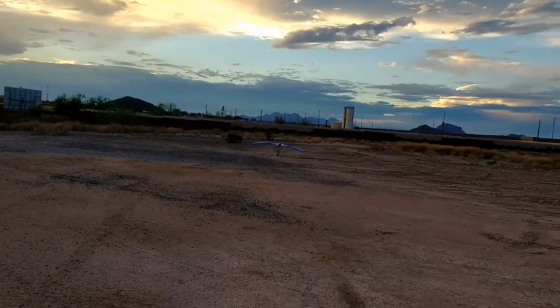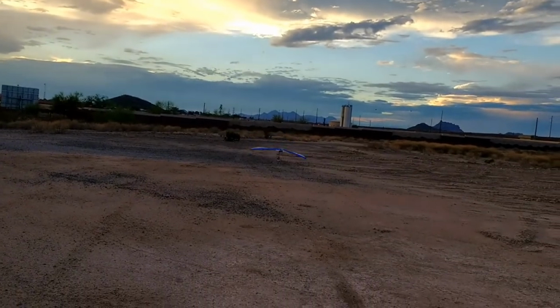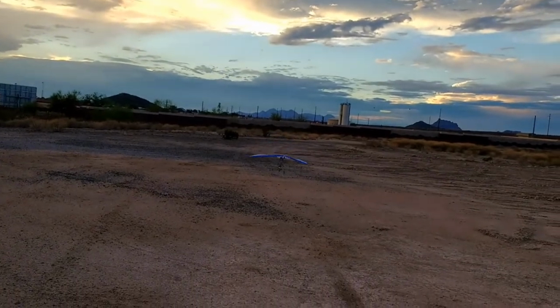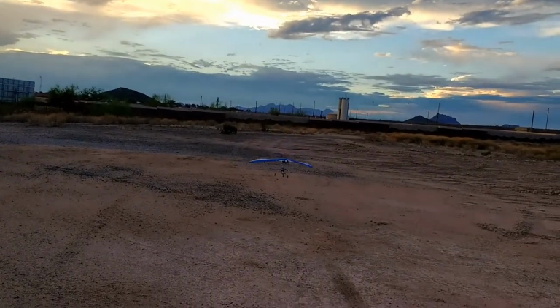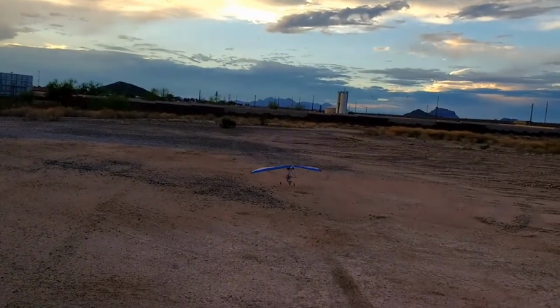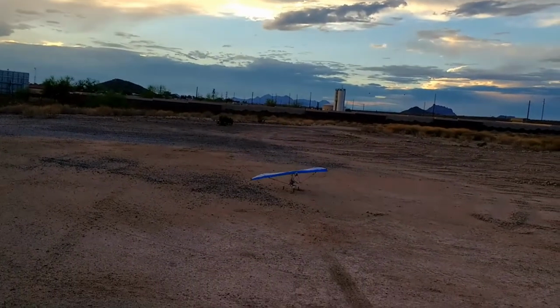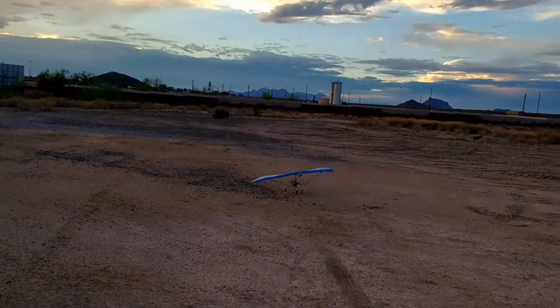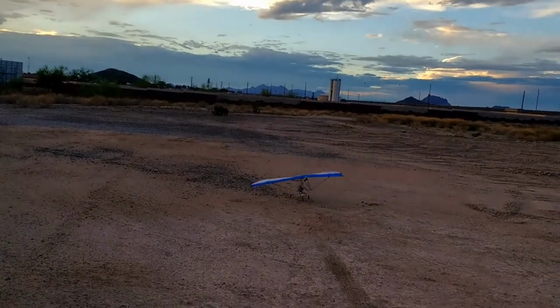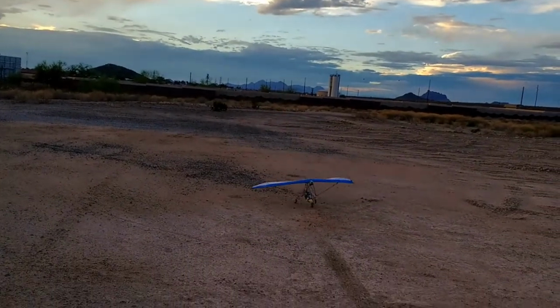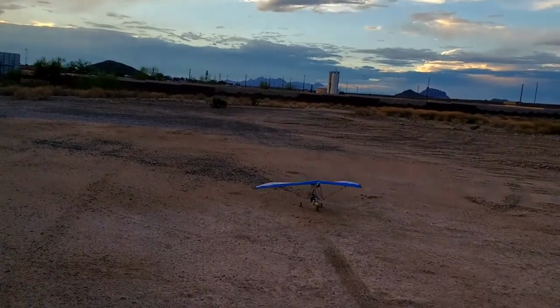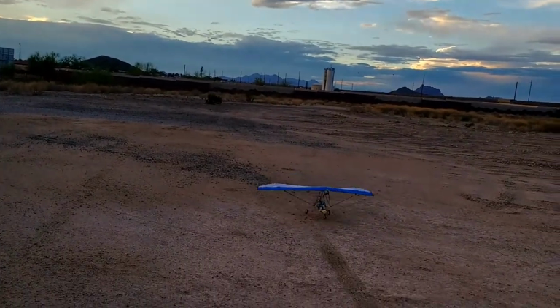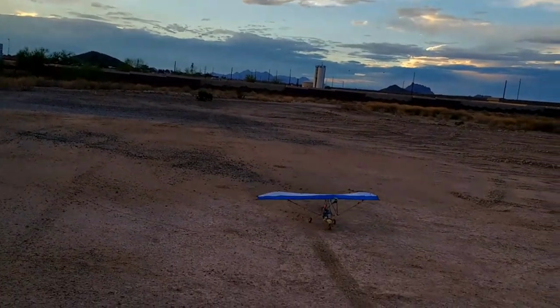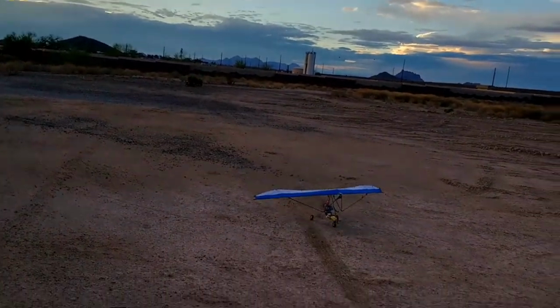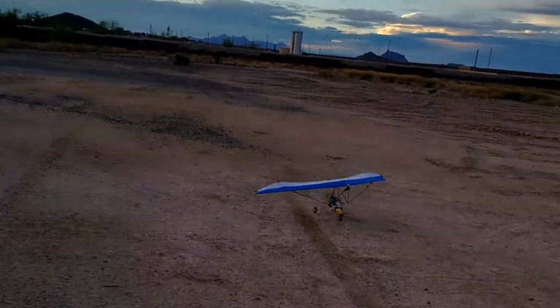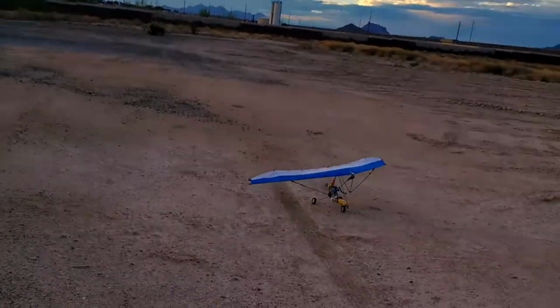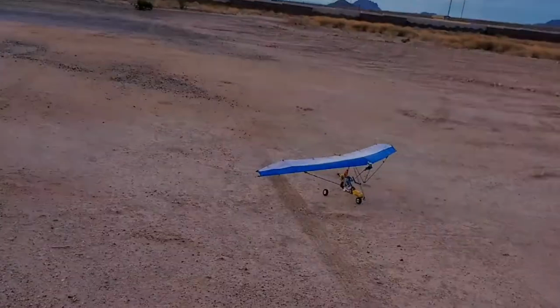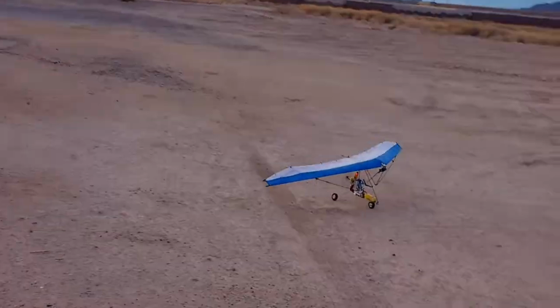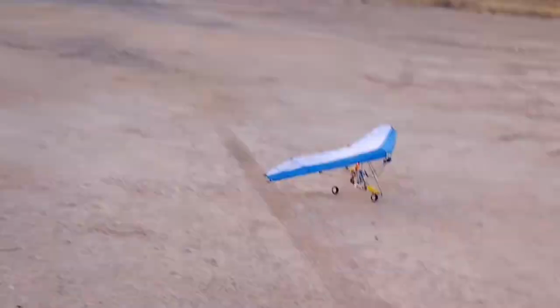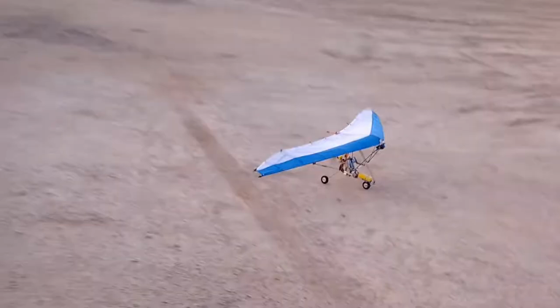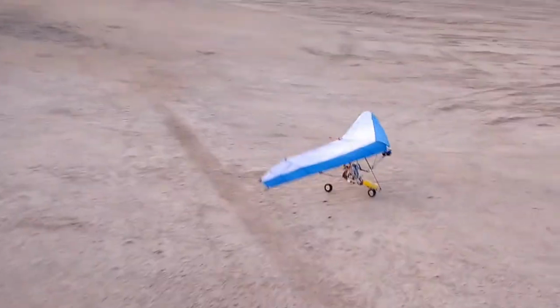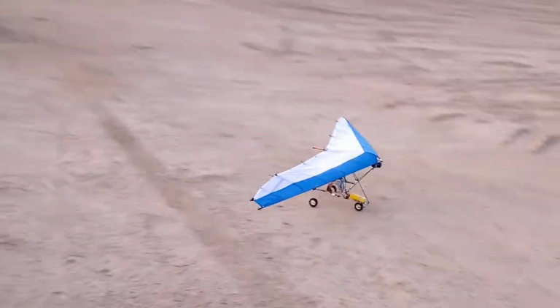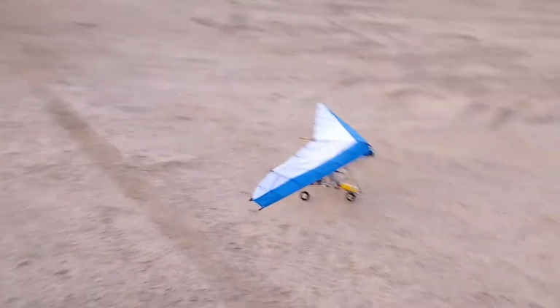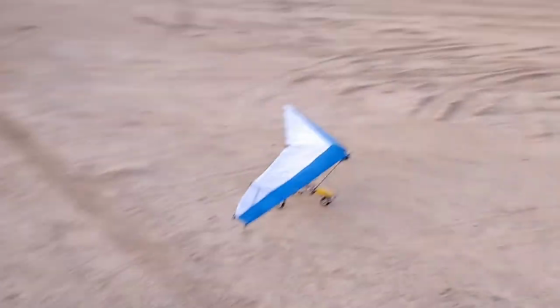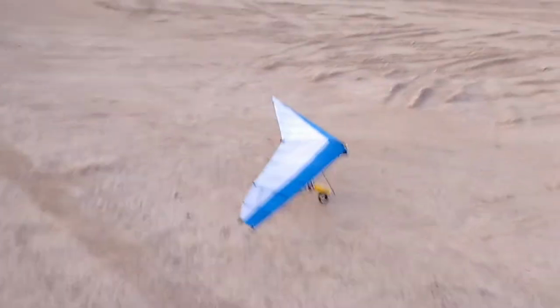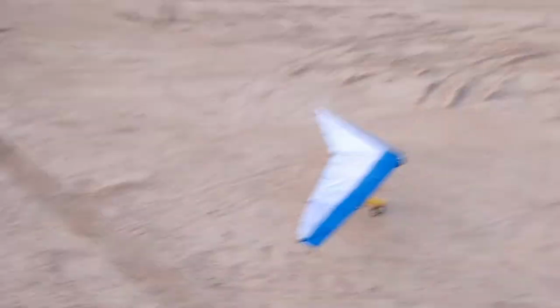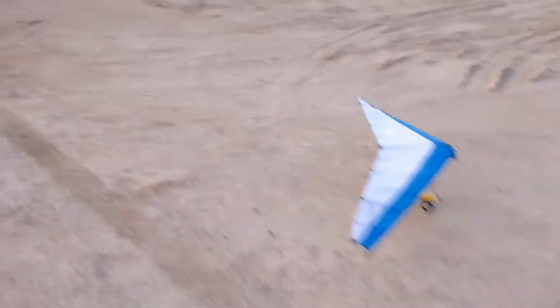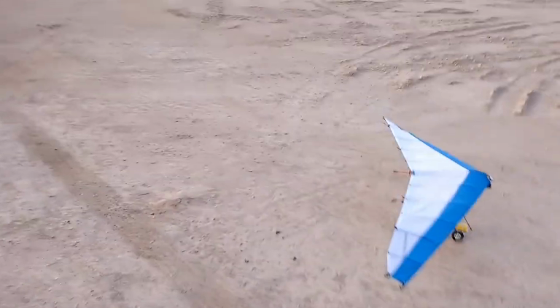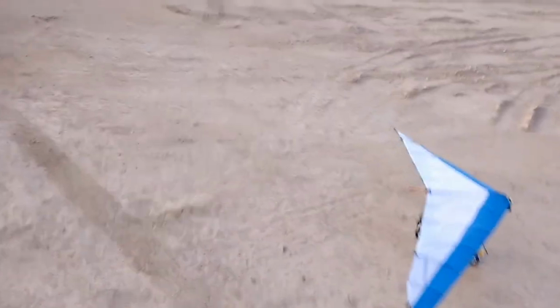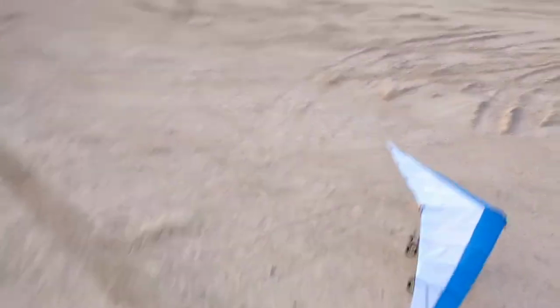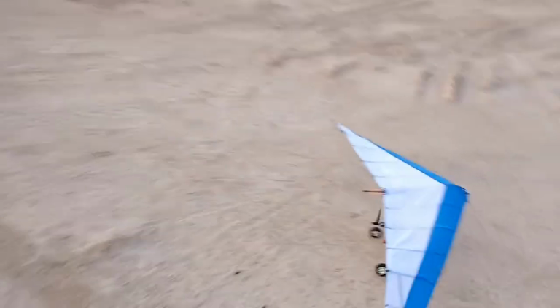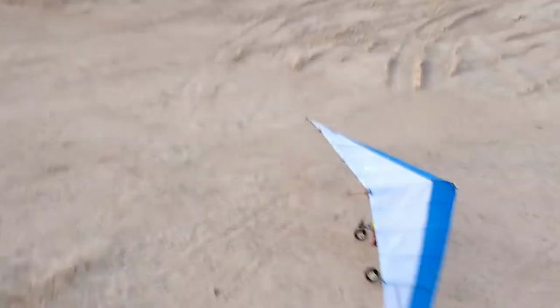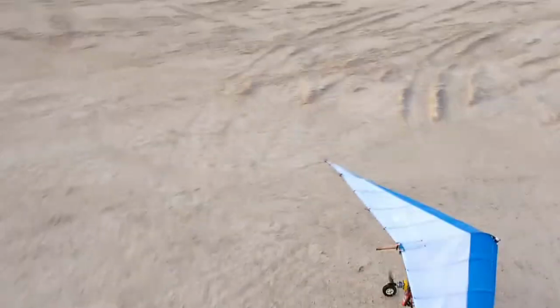Just barely made it — low on battery again. That's it for today.